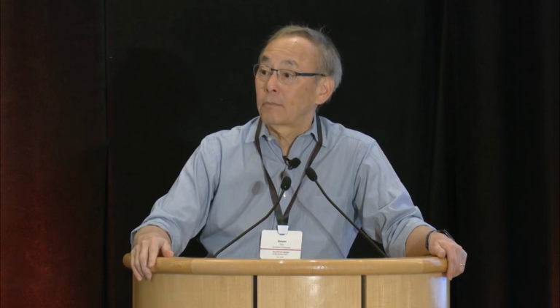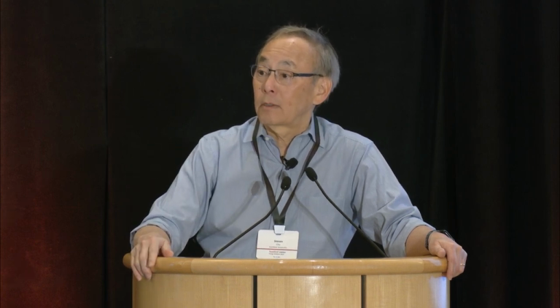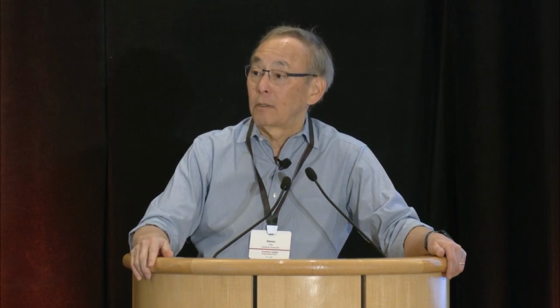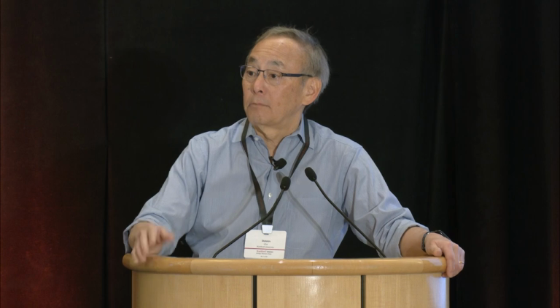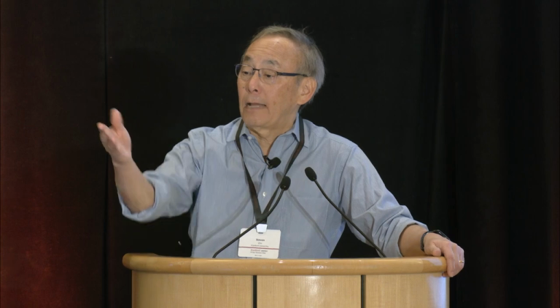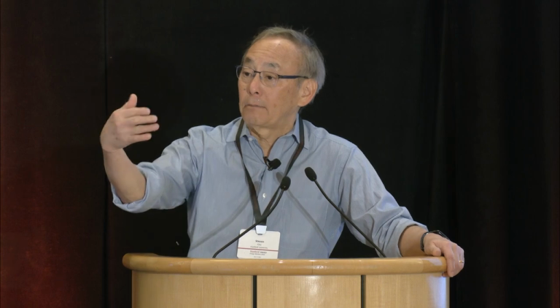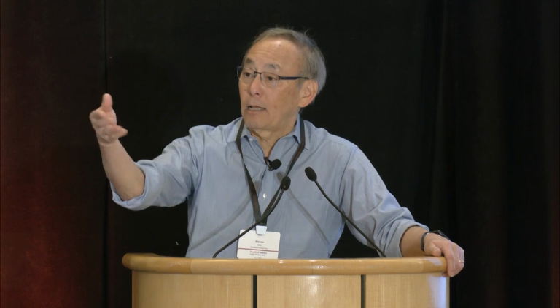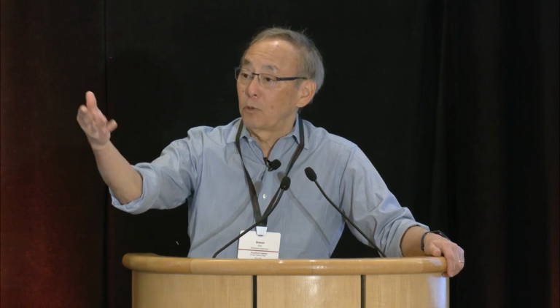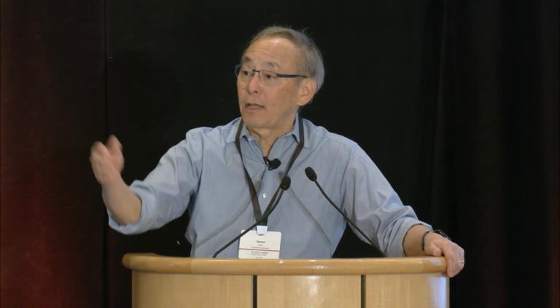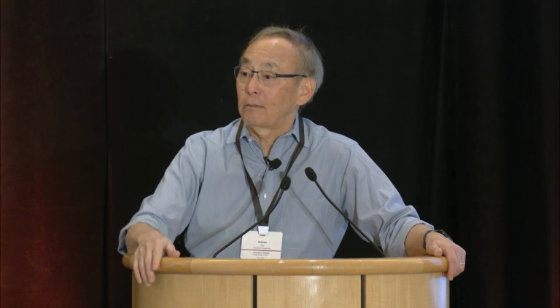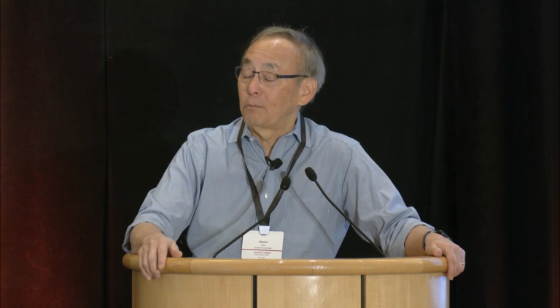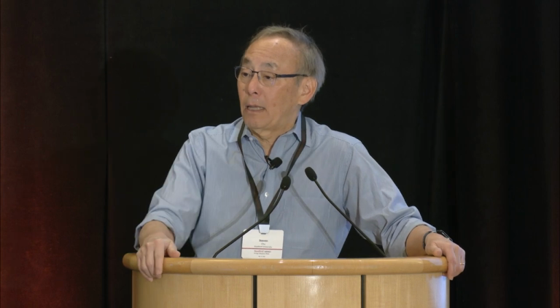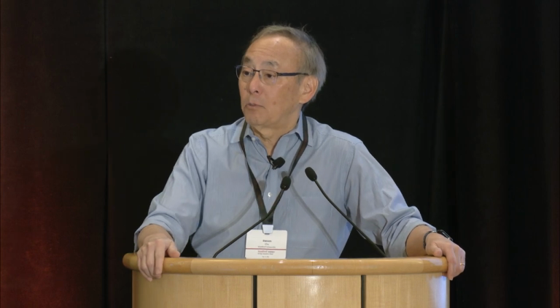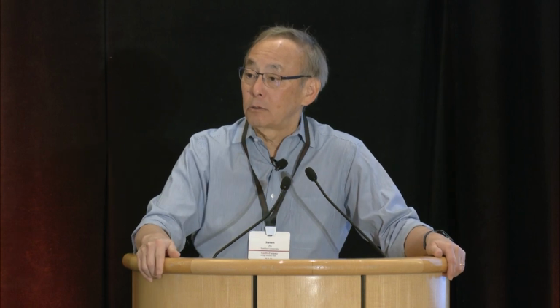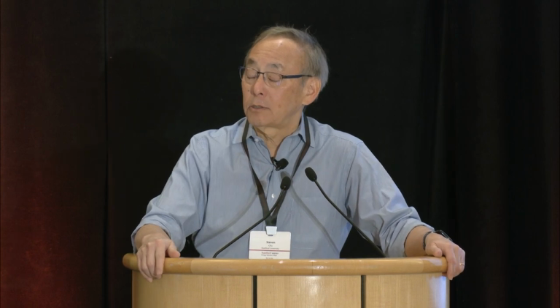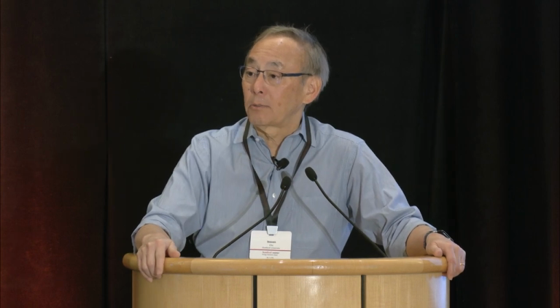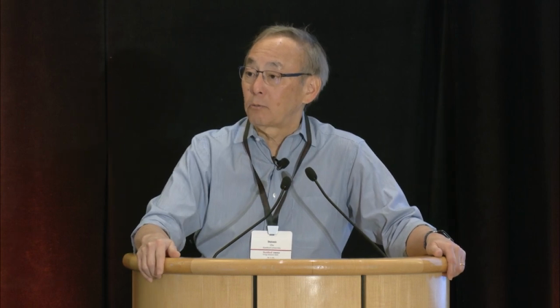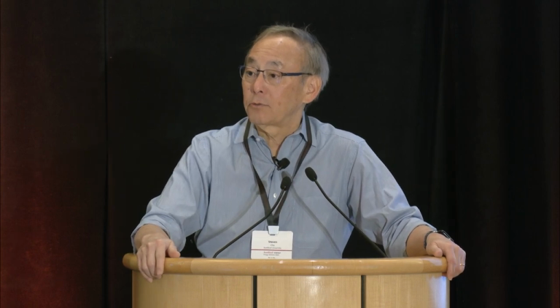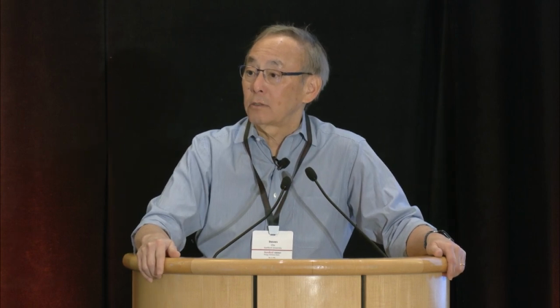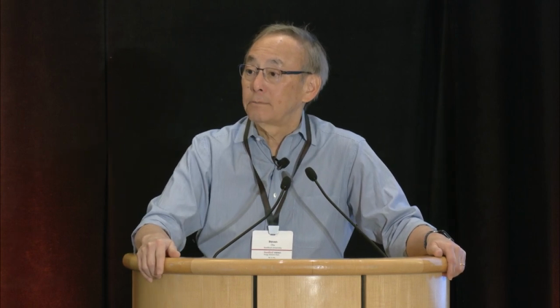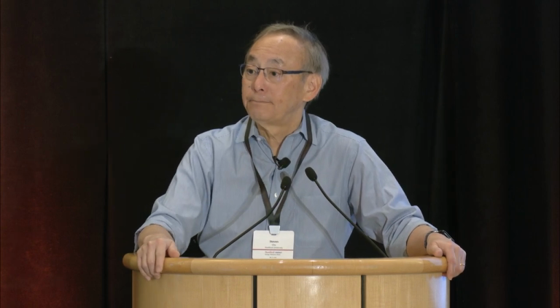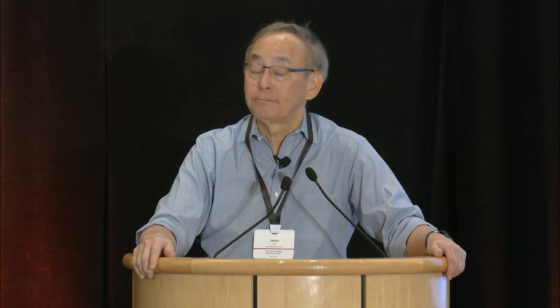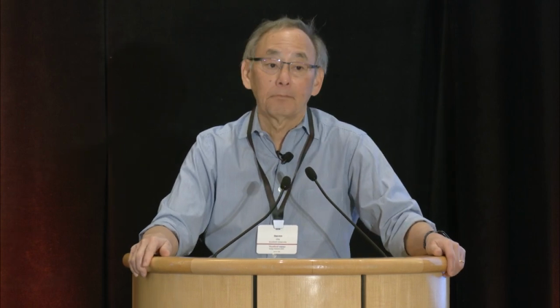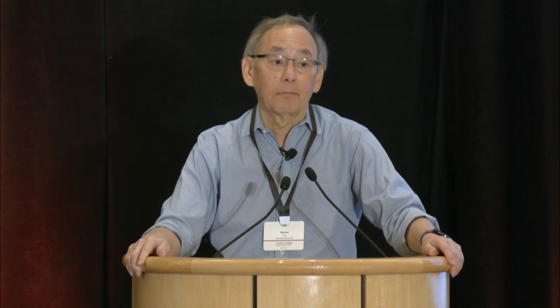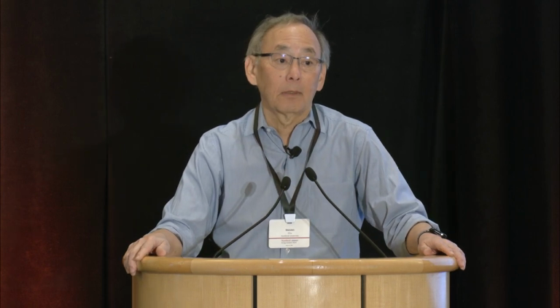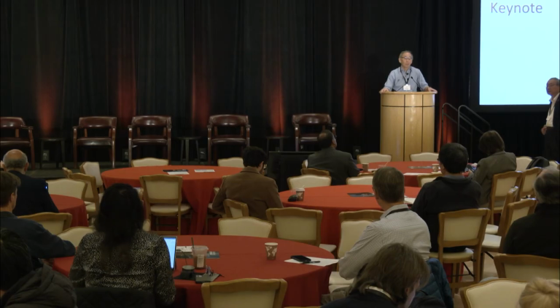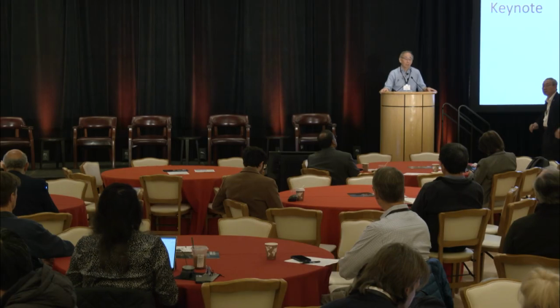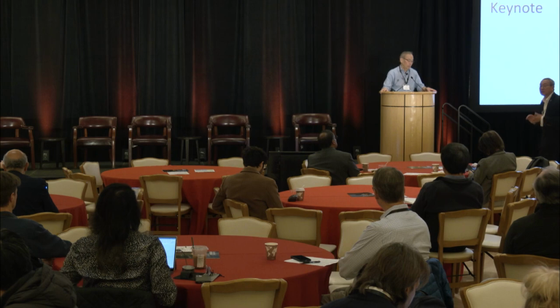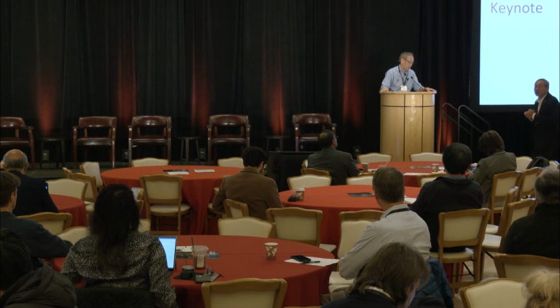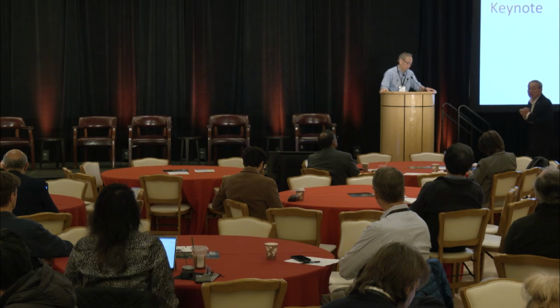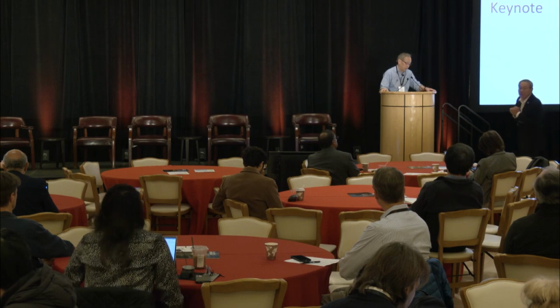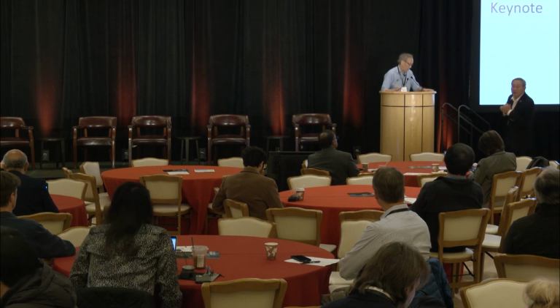With that, please join me in thanking the speaker.